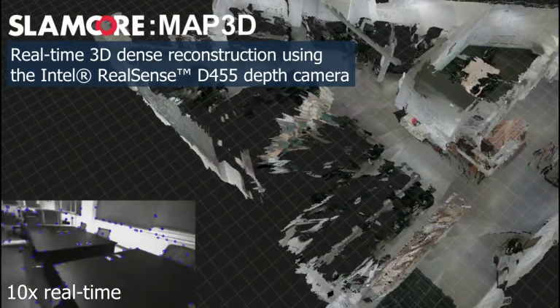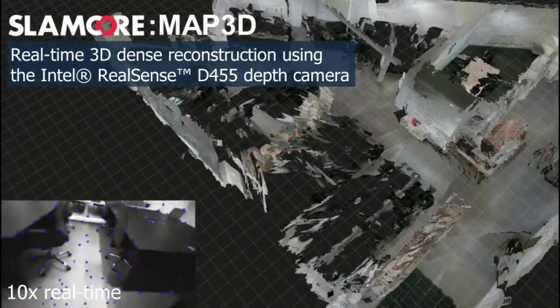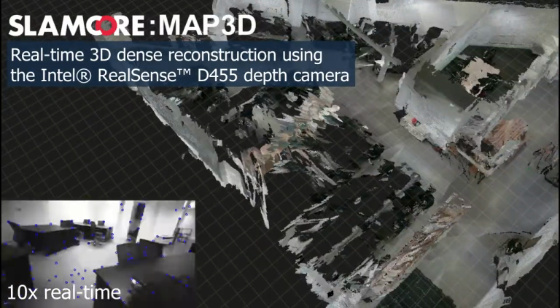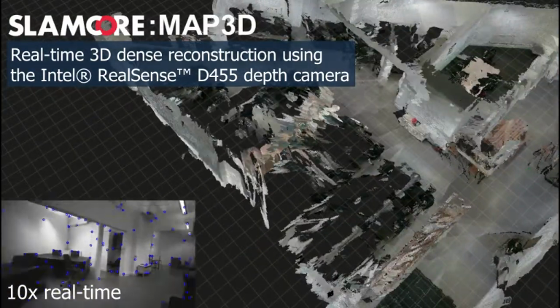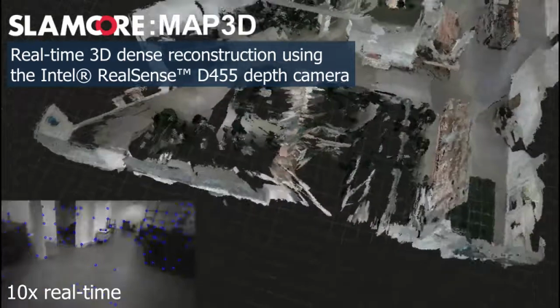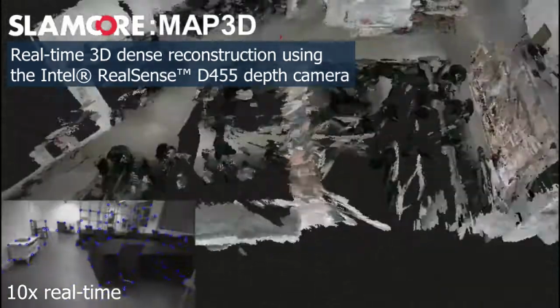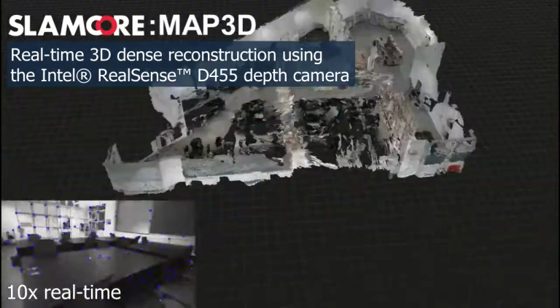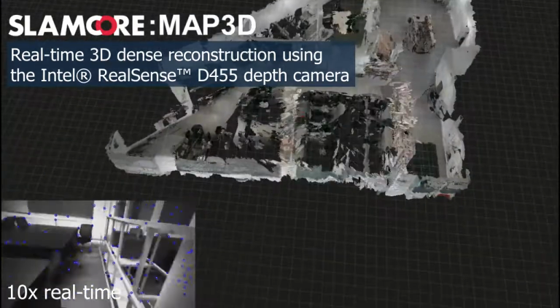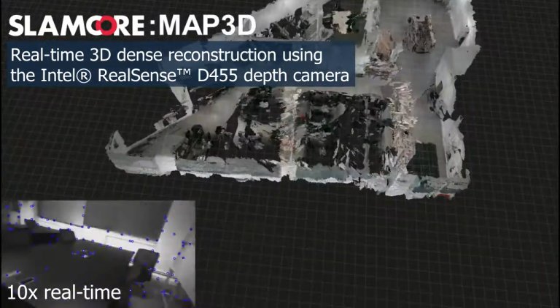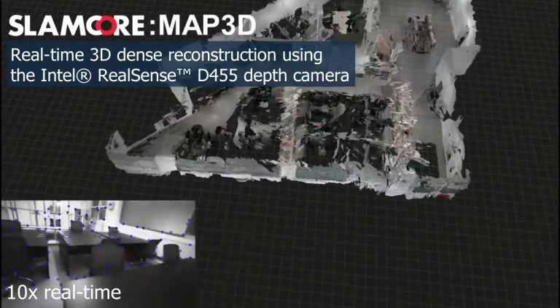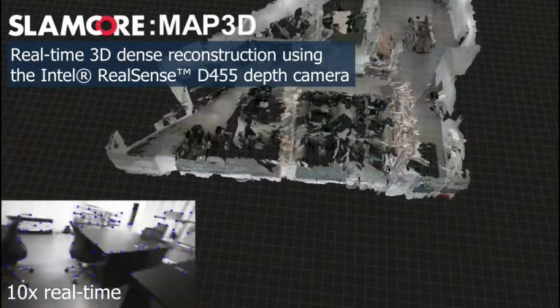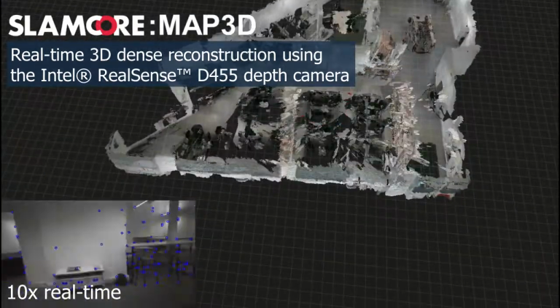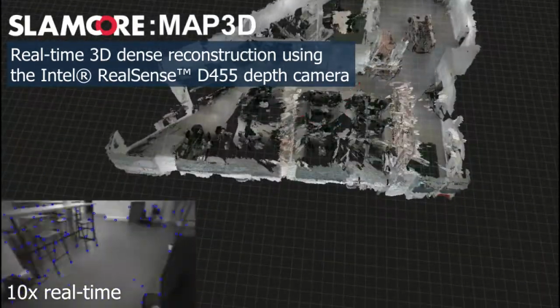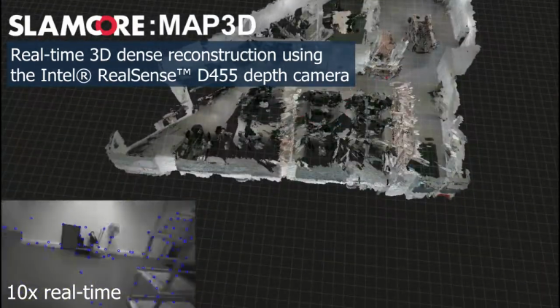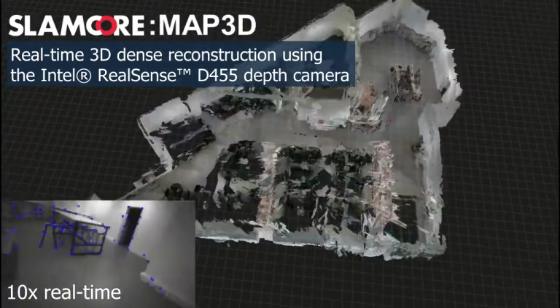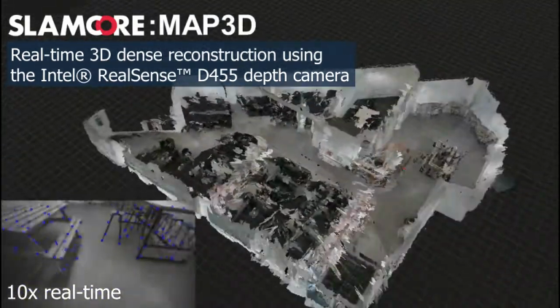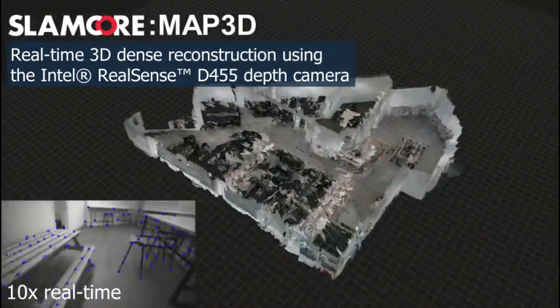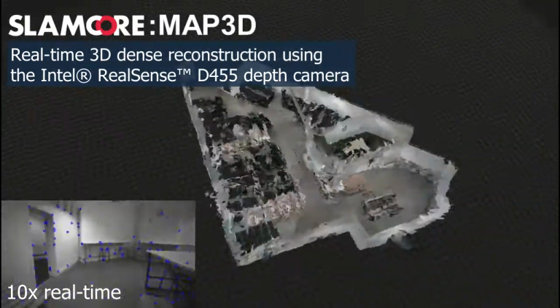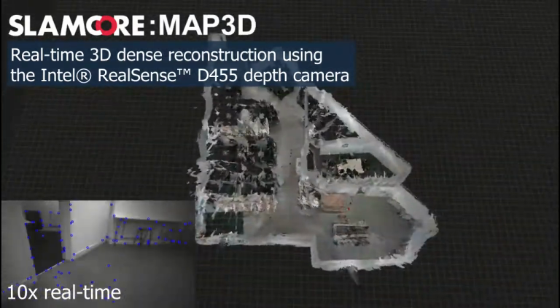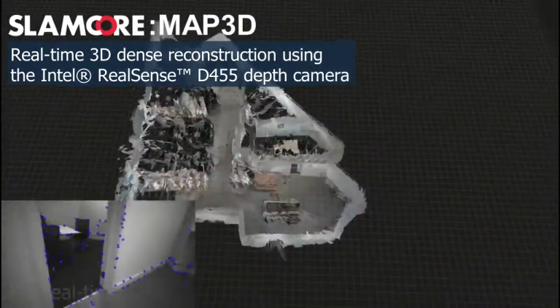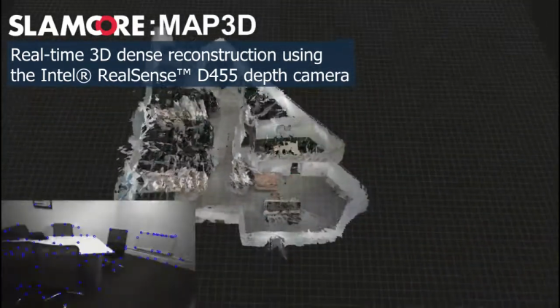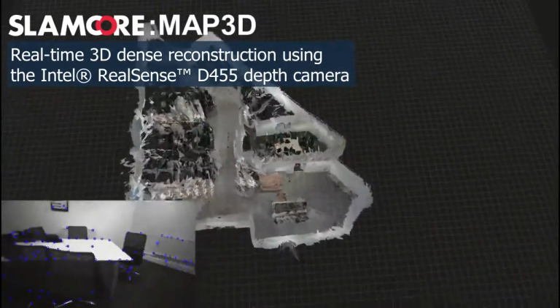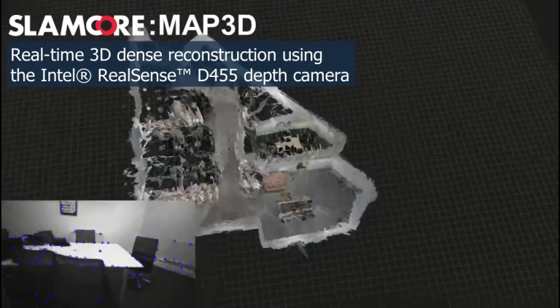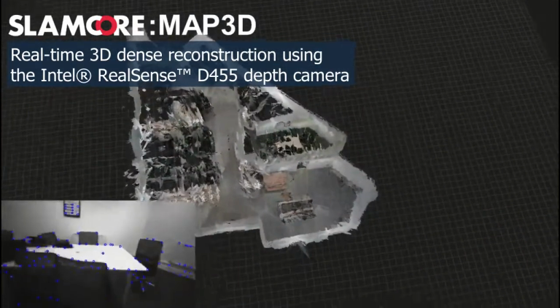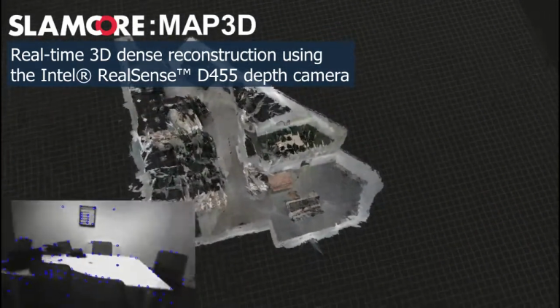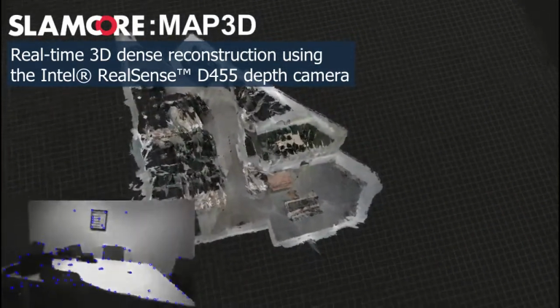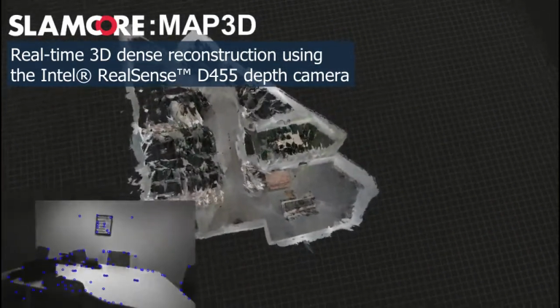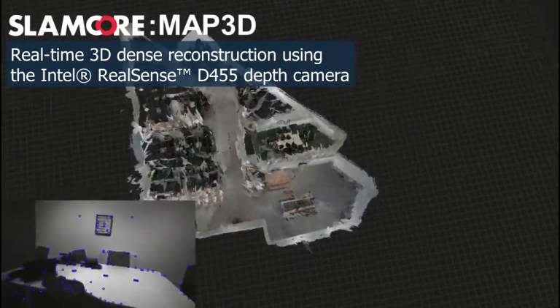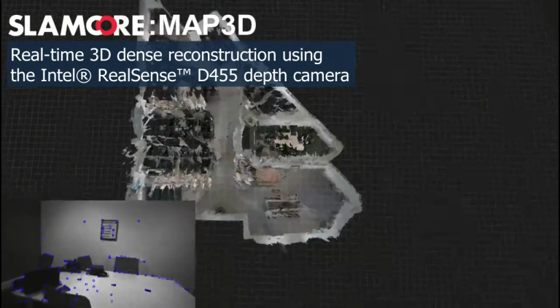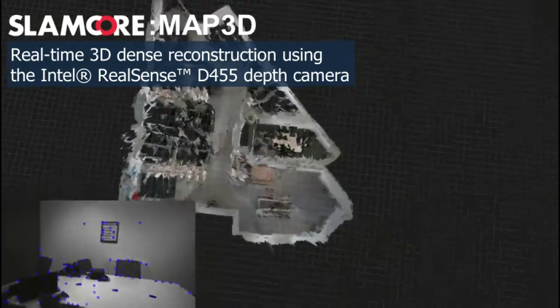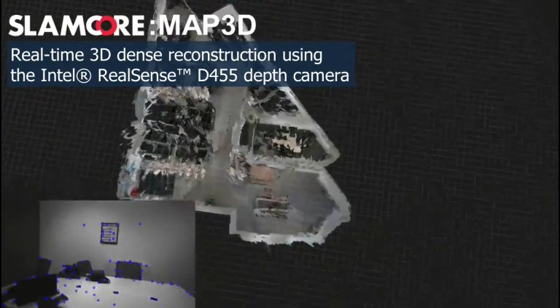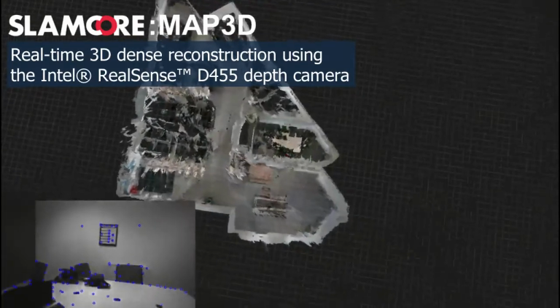This map can be shared with other machines and human operators to create a consistent and reliable representation of the operational environment.